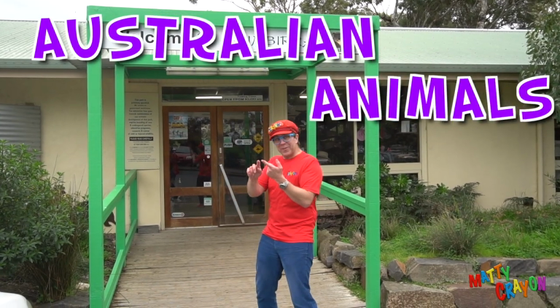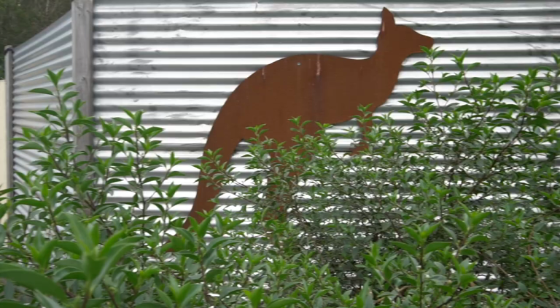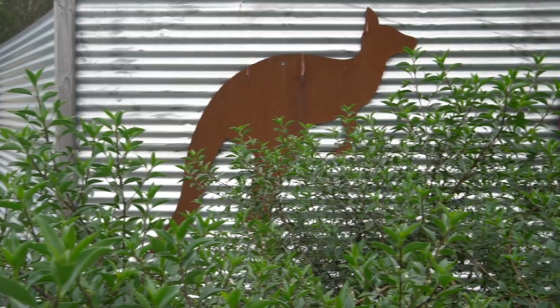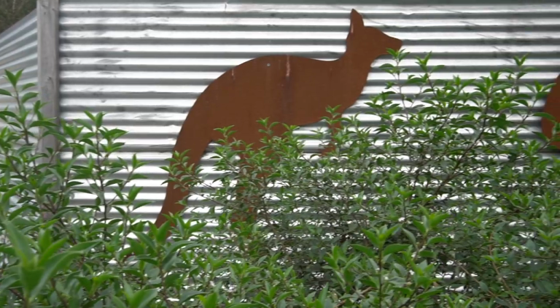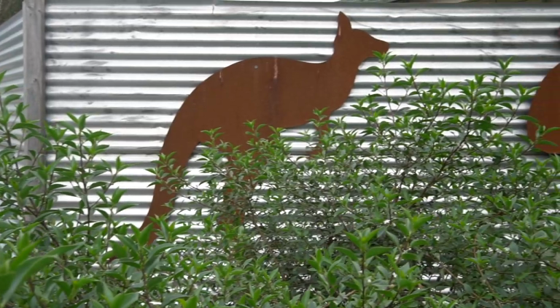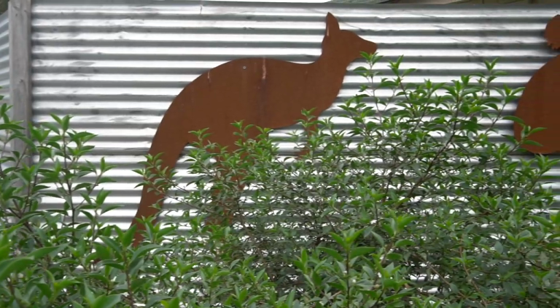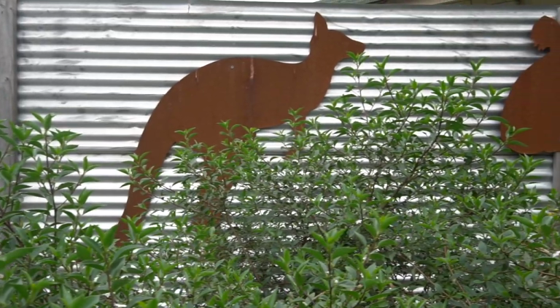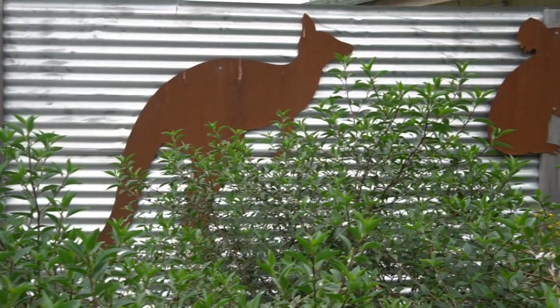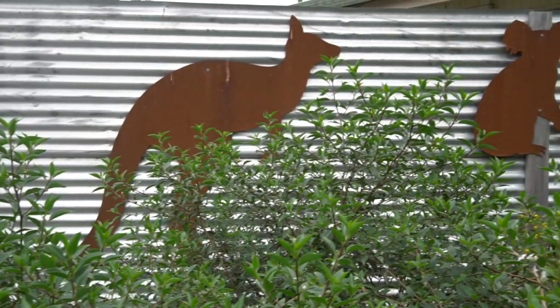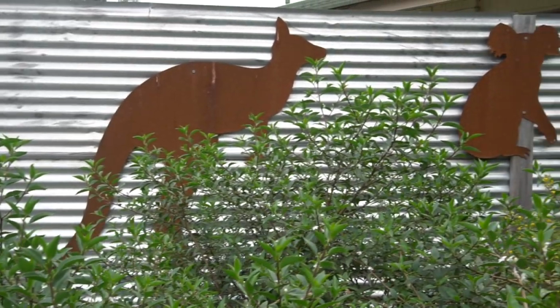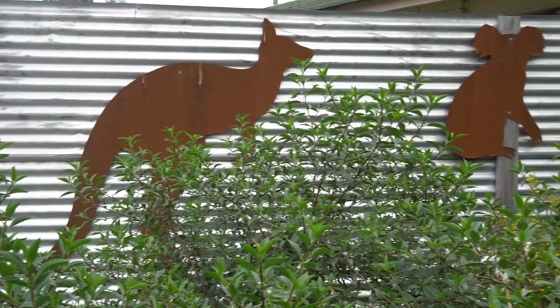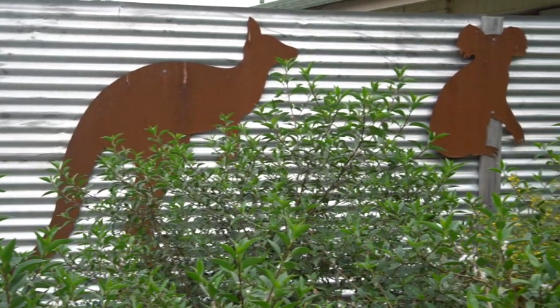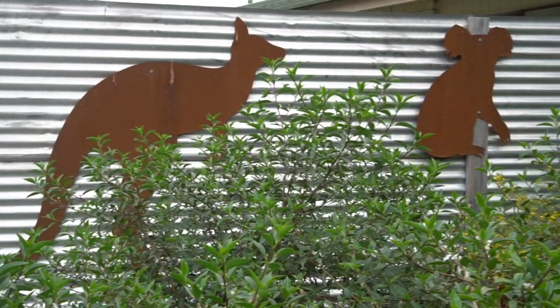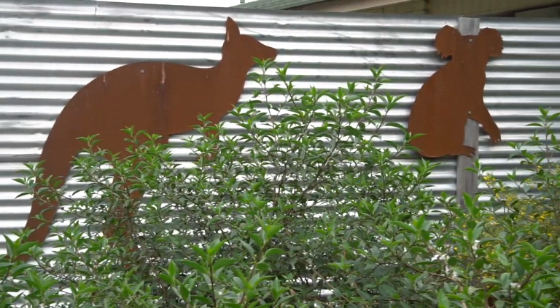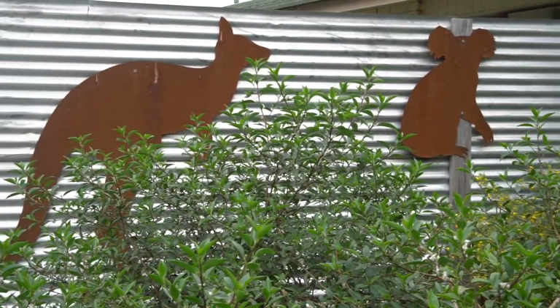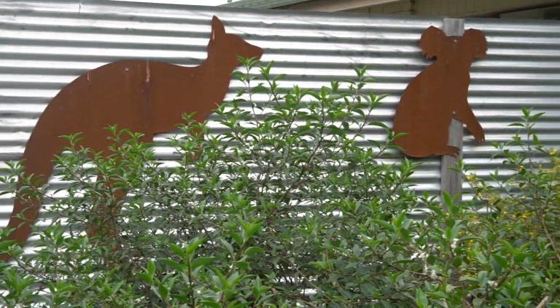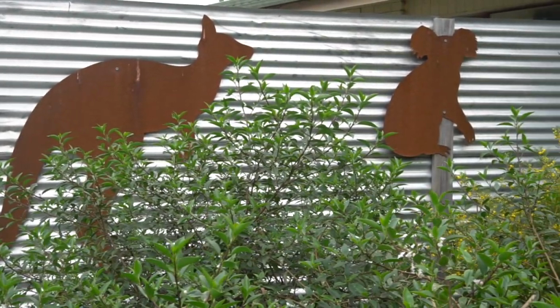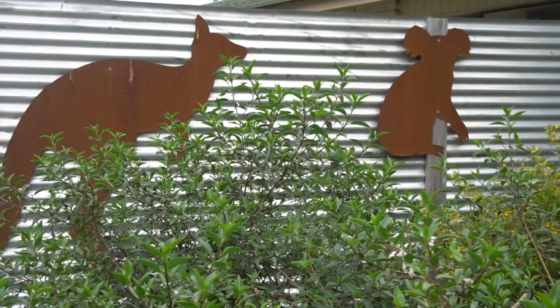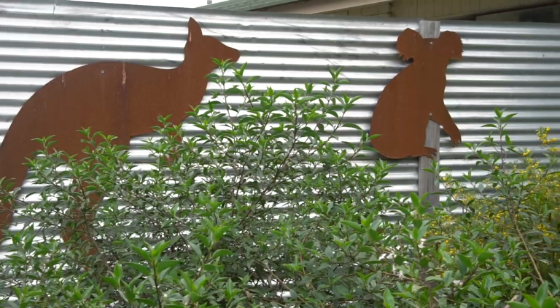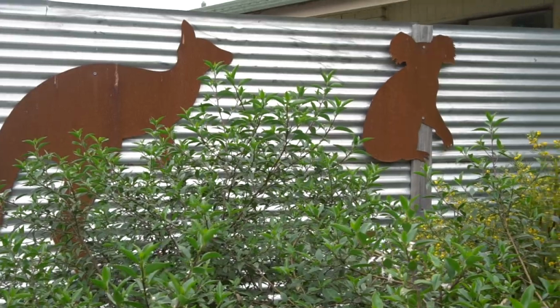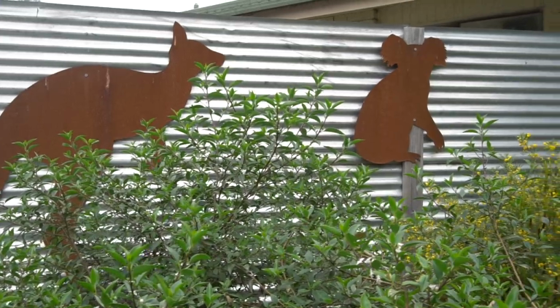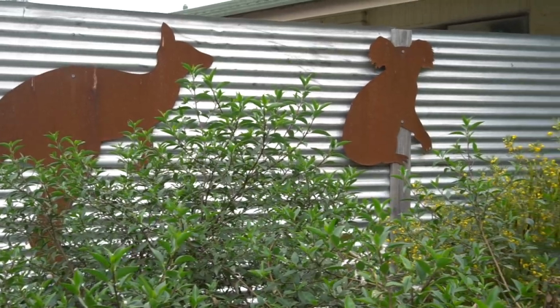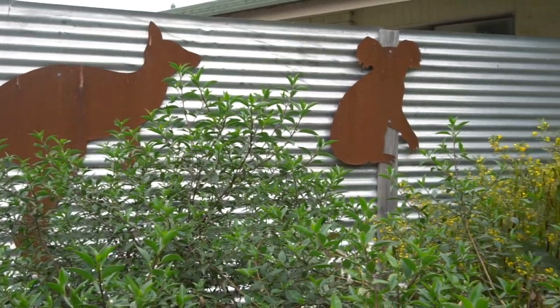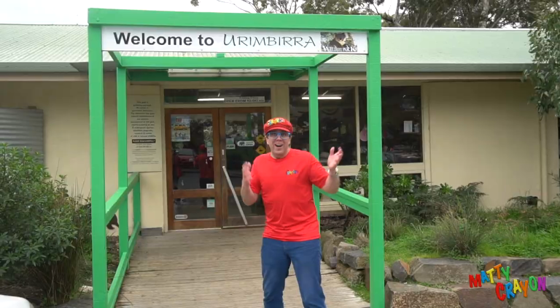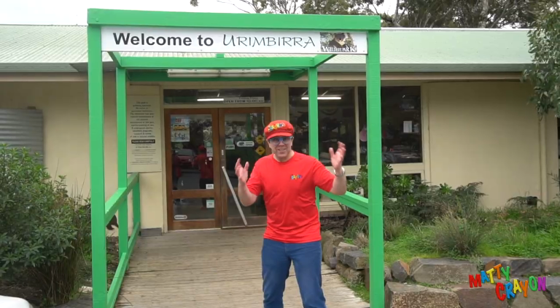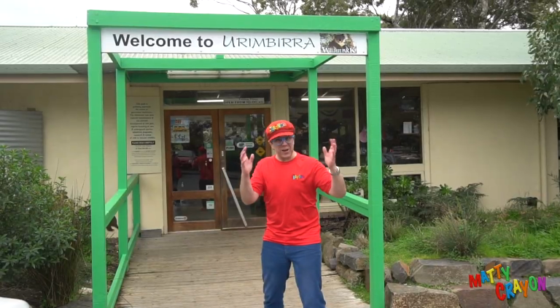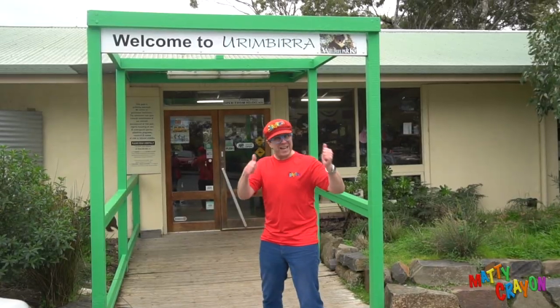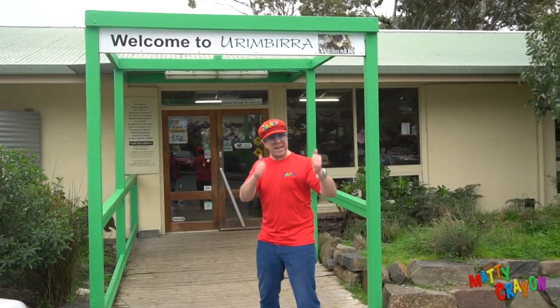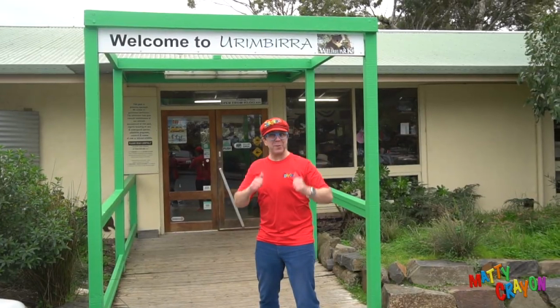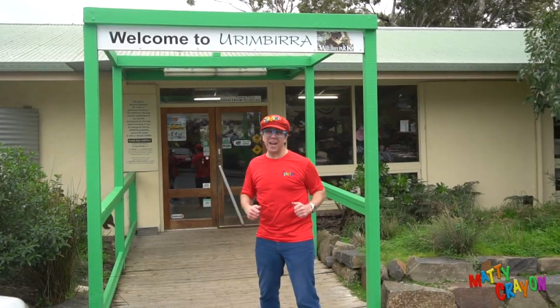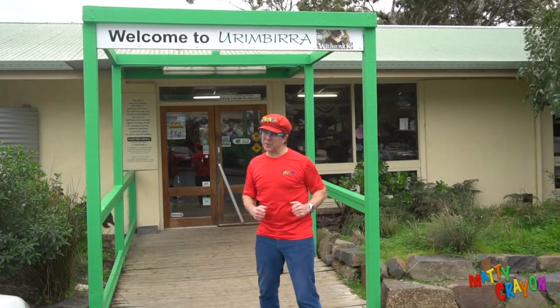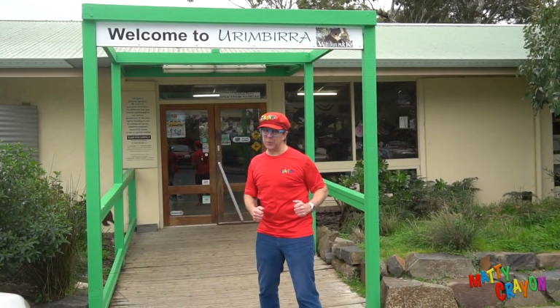Kangaroos, koalas, birds, reptiles — whoa, Australian animals are cool. Let's go!